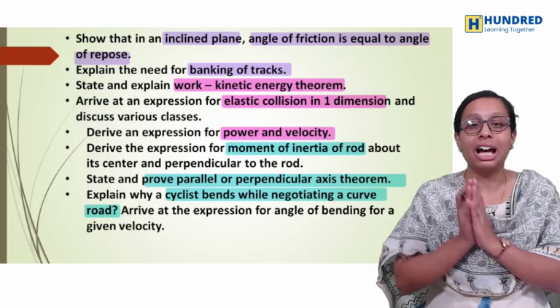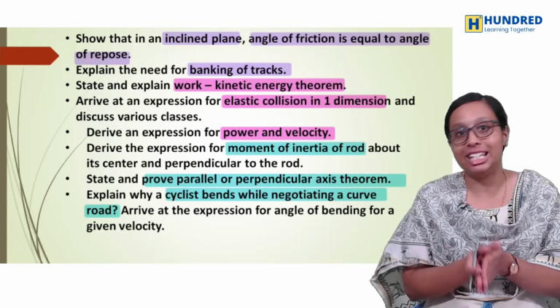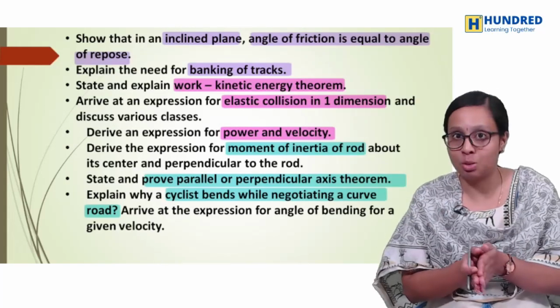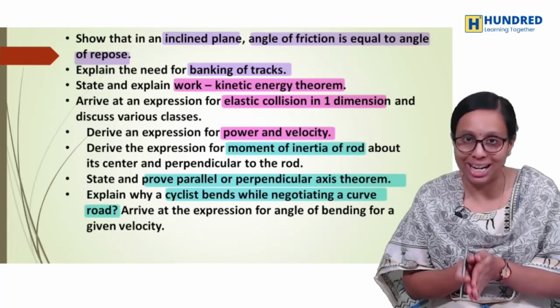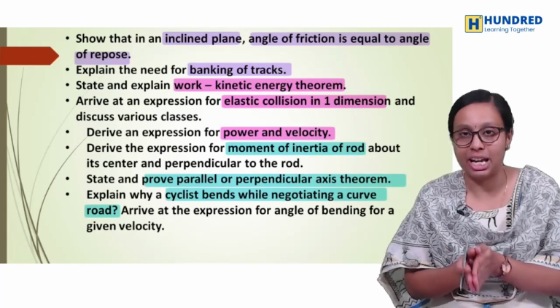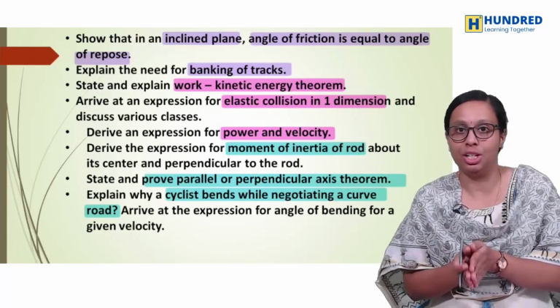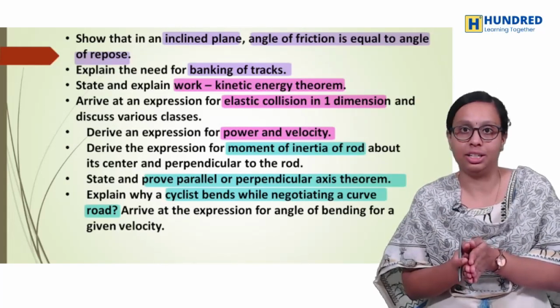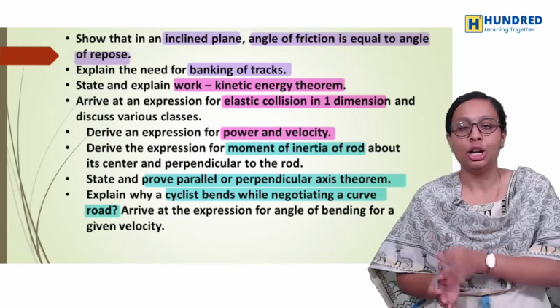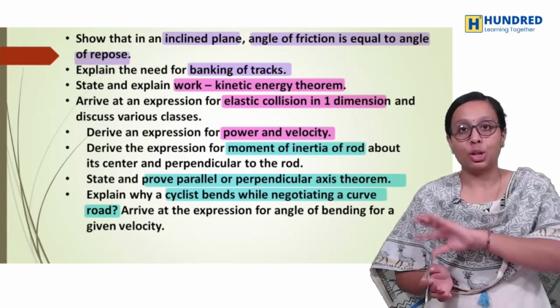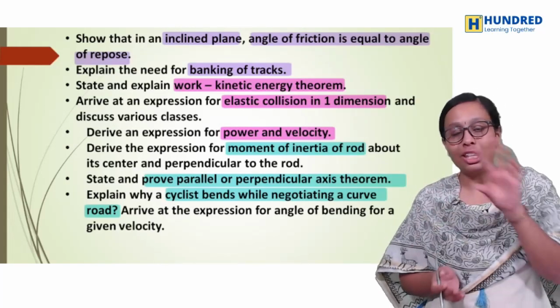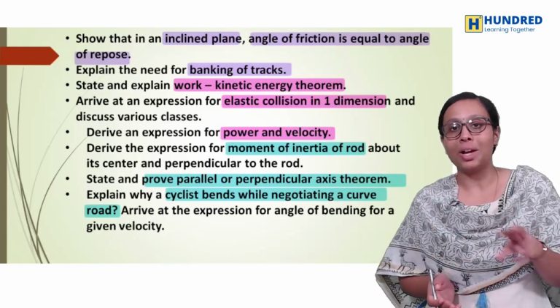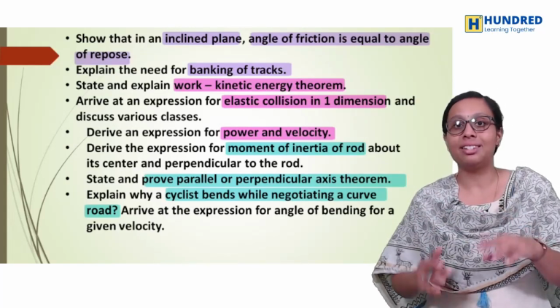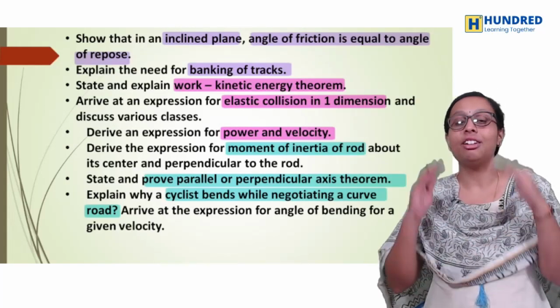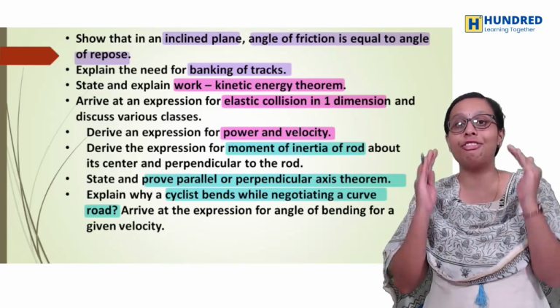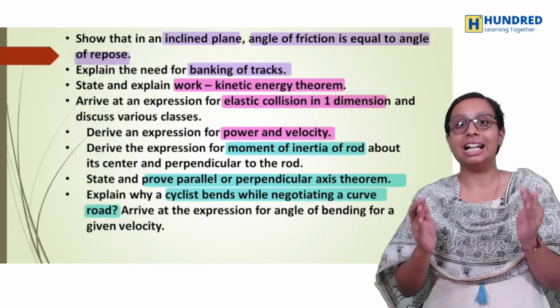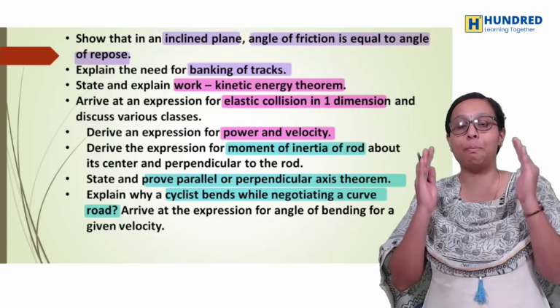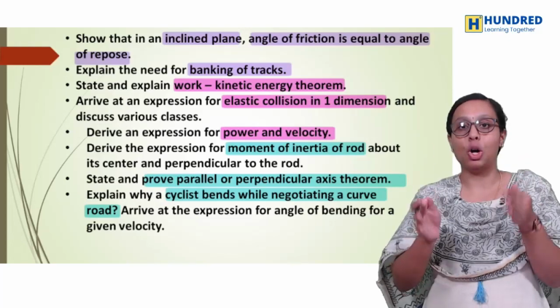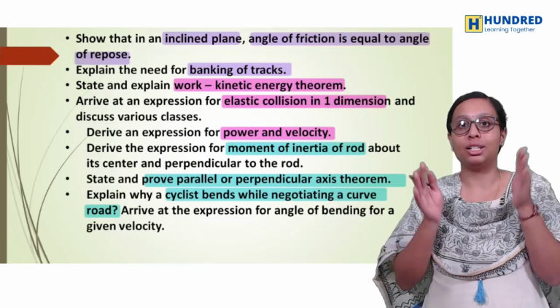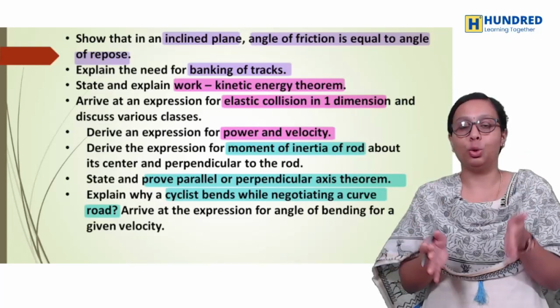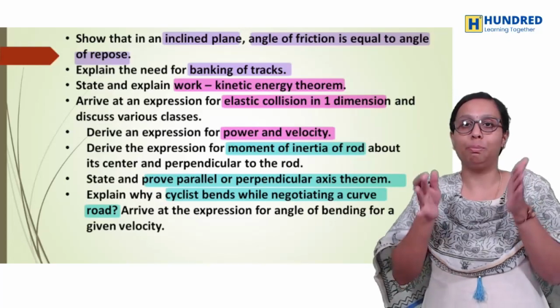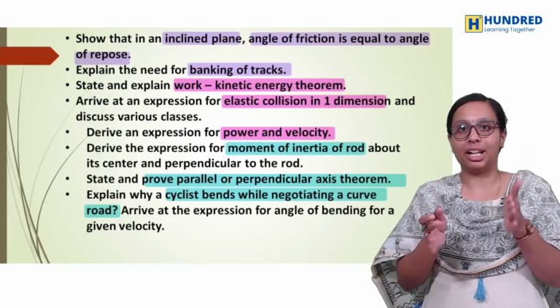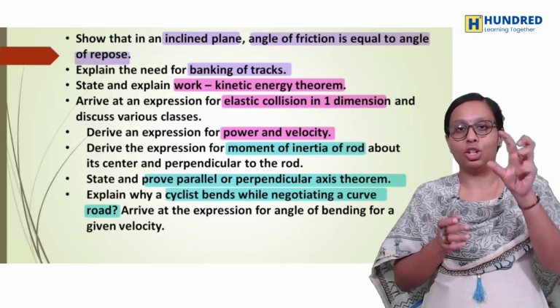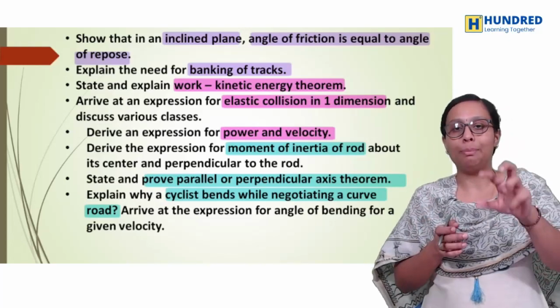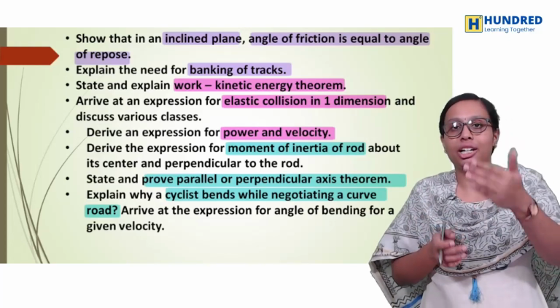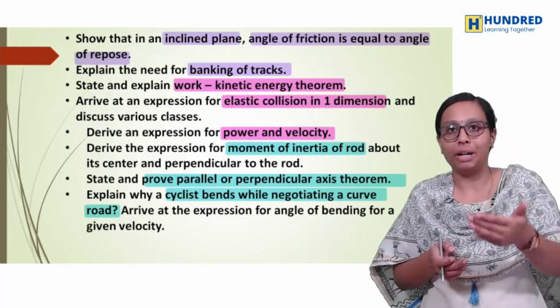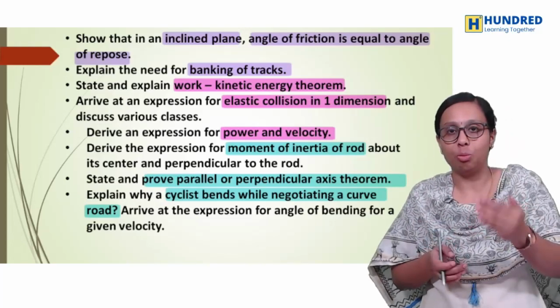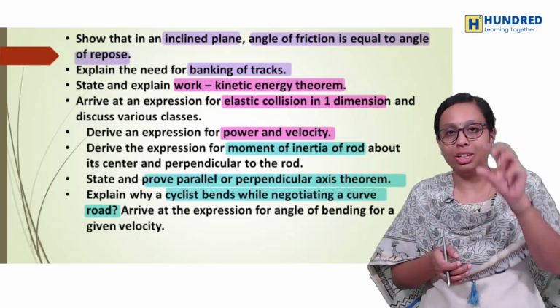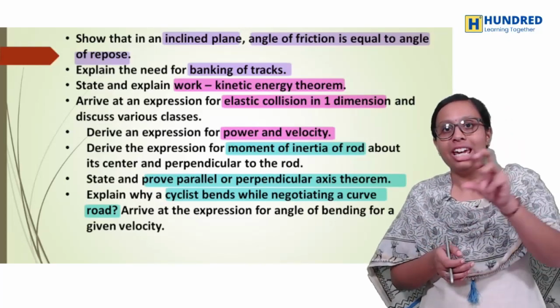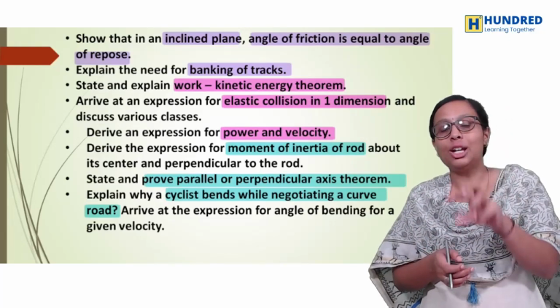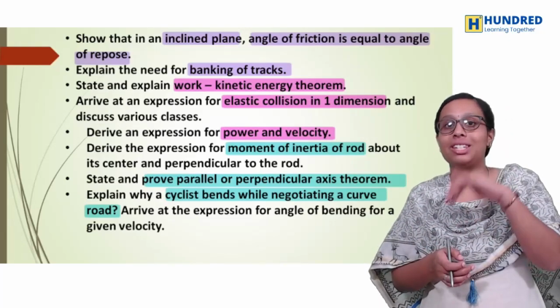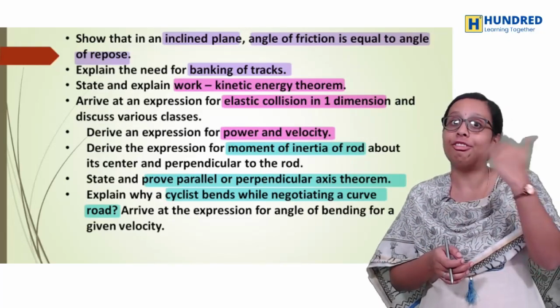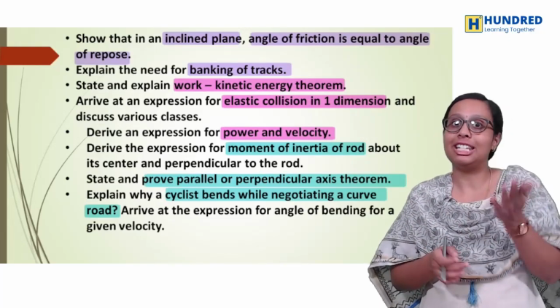We have to go to the highest weightage of the first volume, and we have to go to the first importance of these questions.